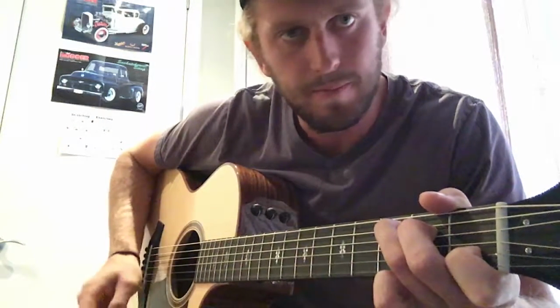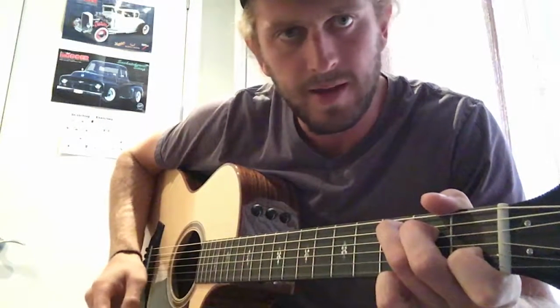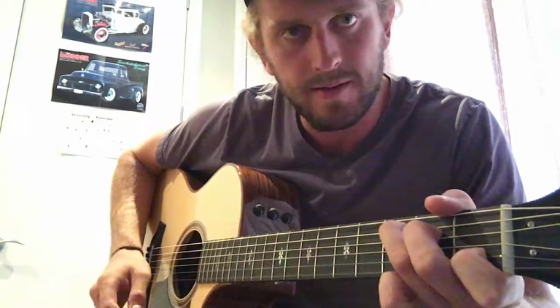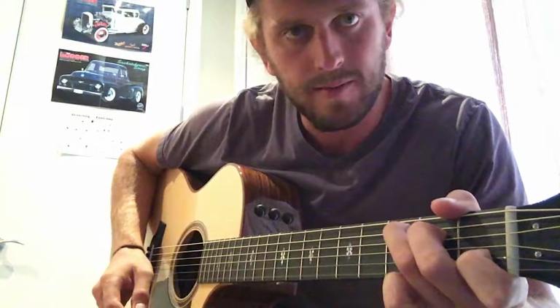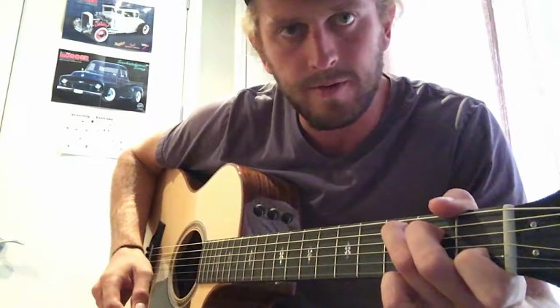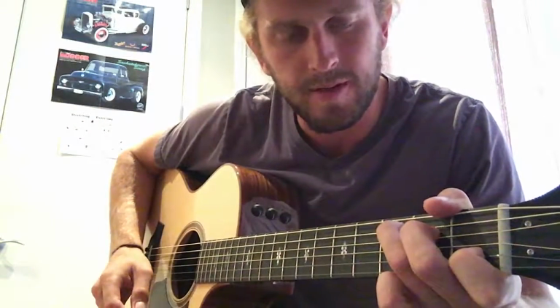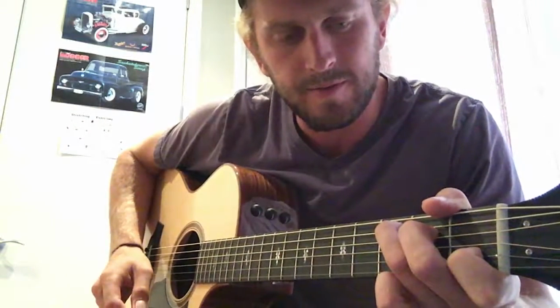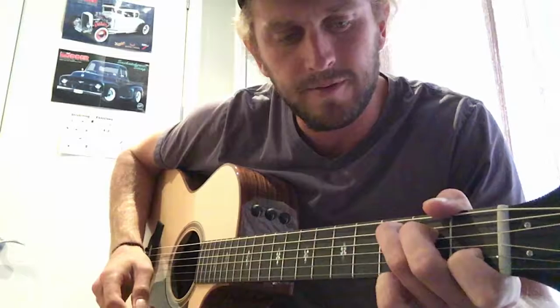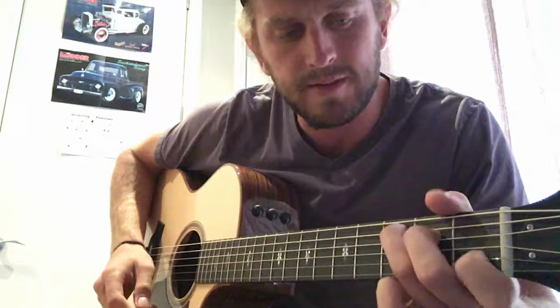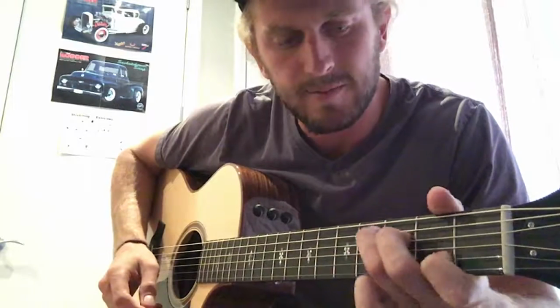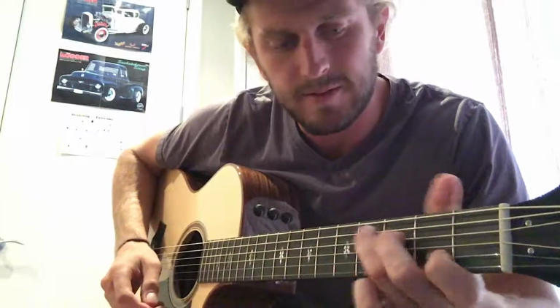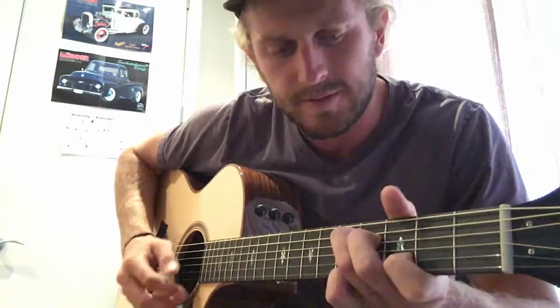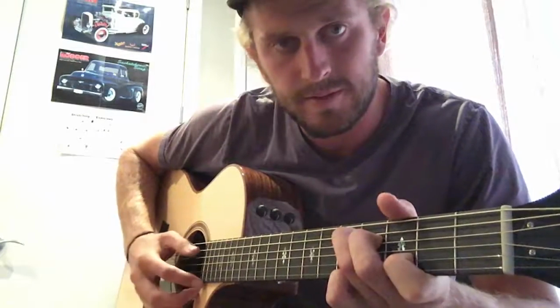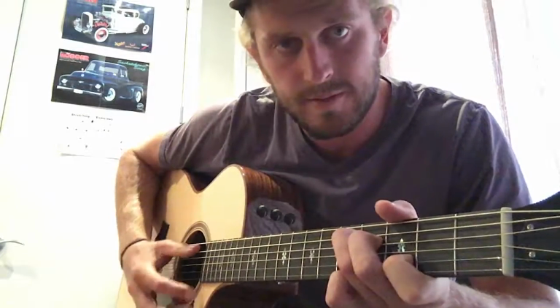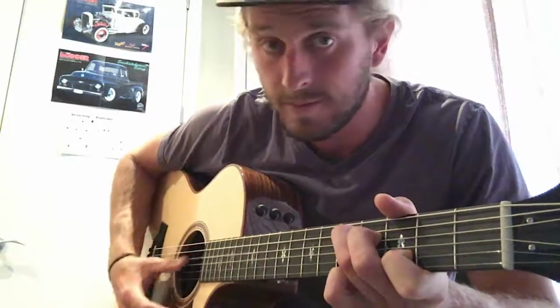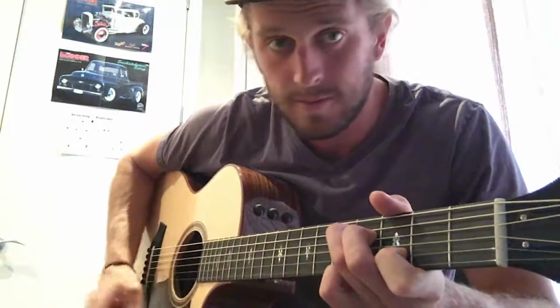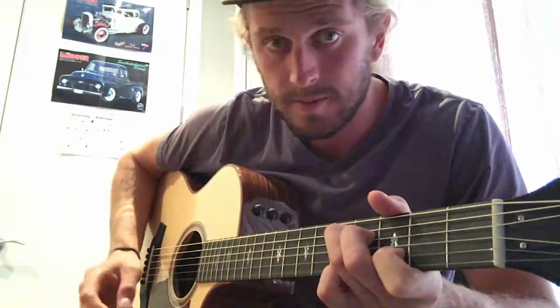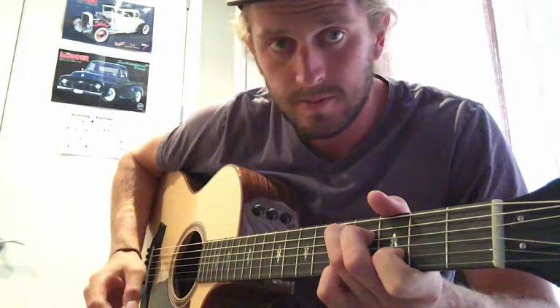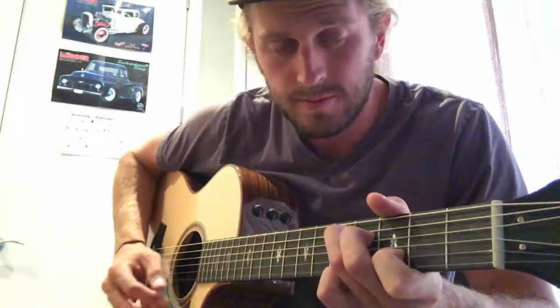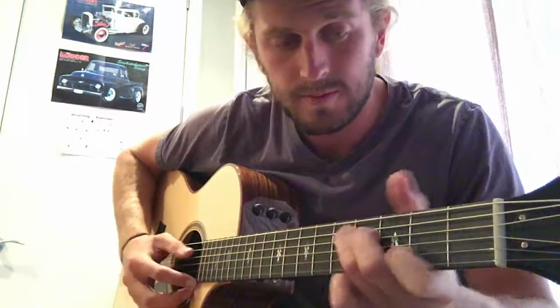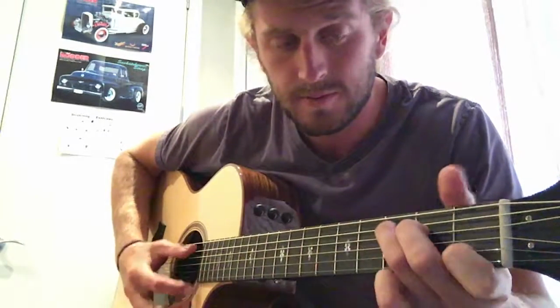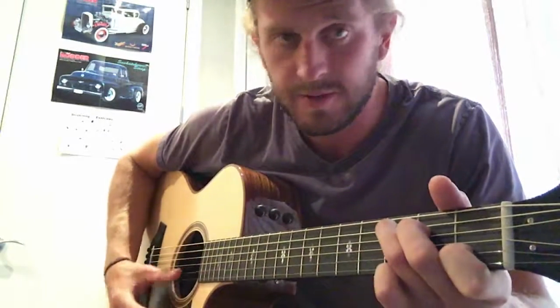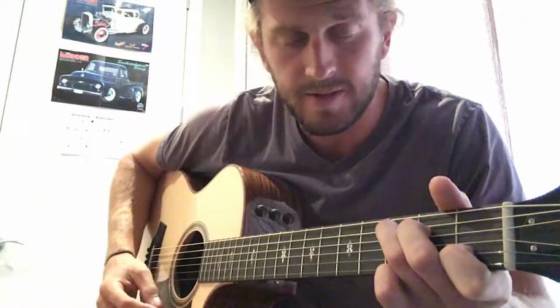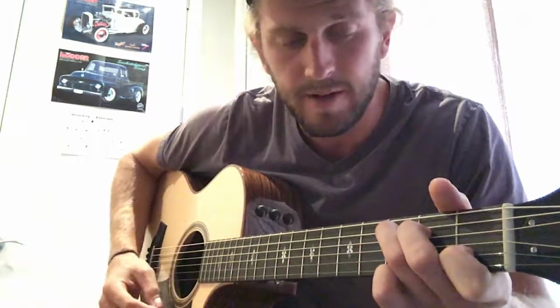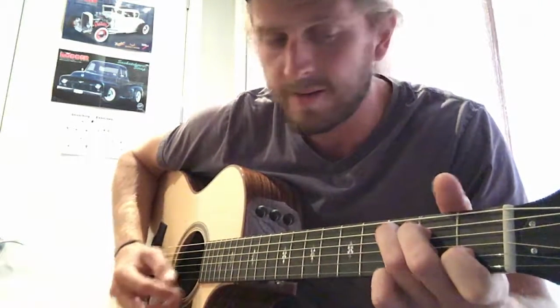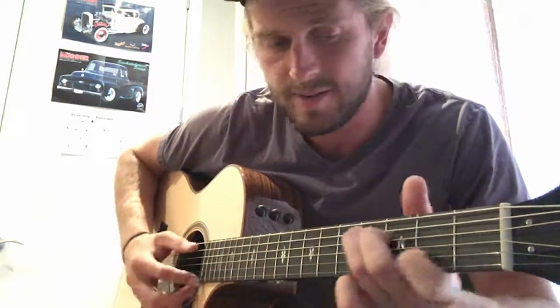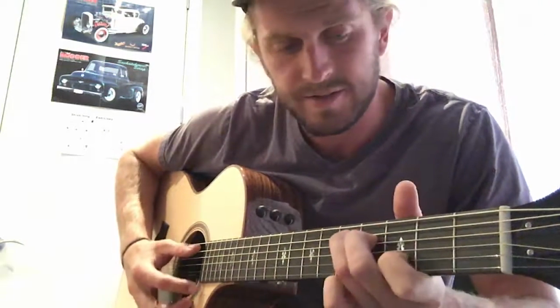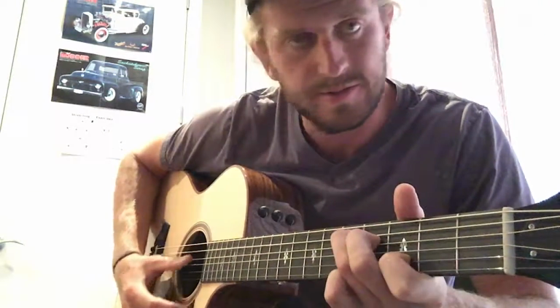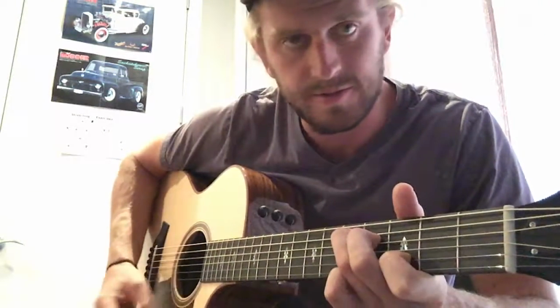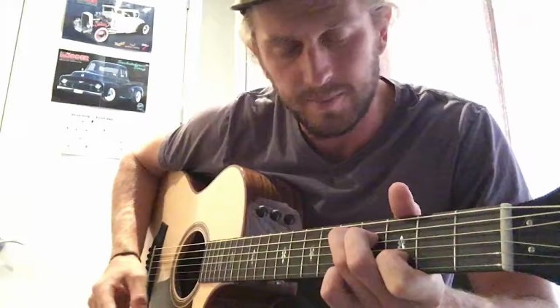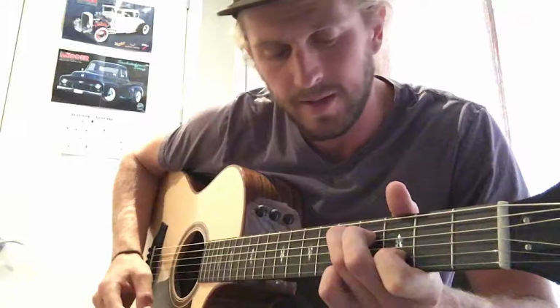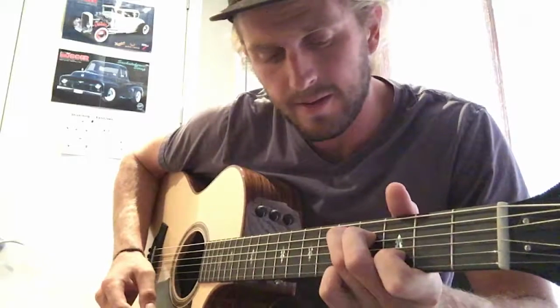Play it, move it up two frets — one, two. Don't need a barre or anything, just straight play it.